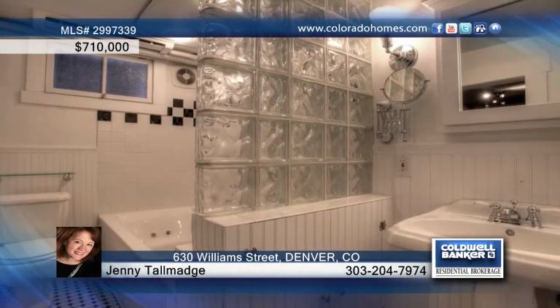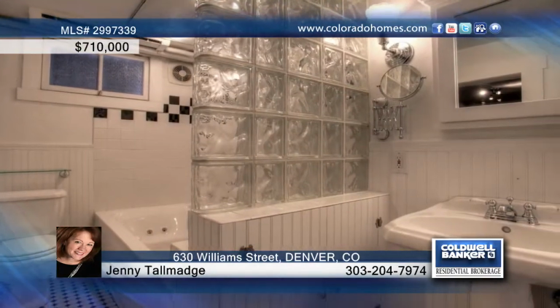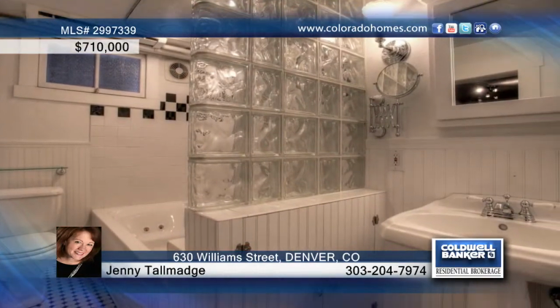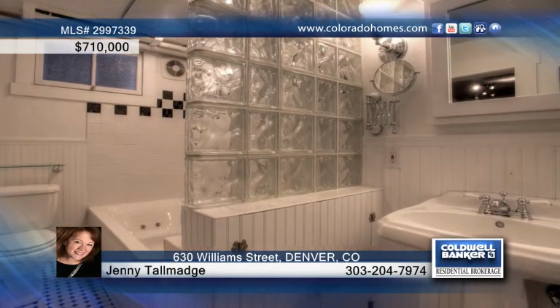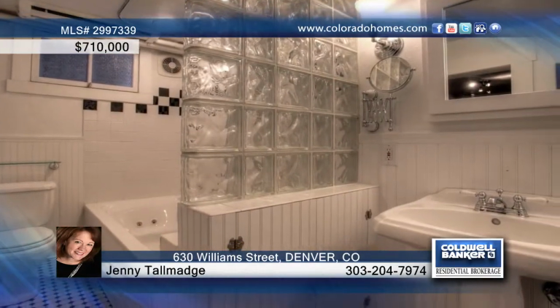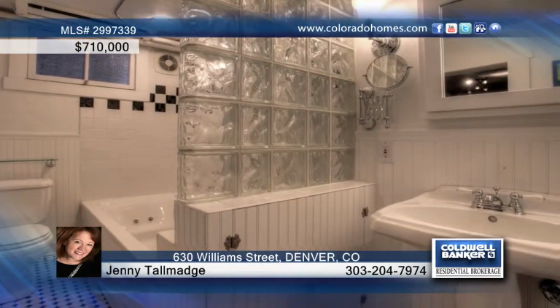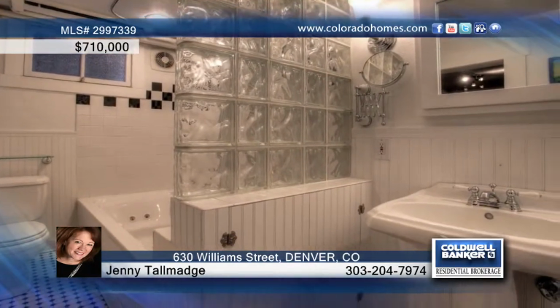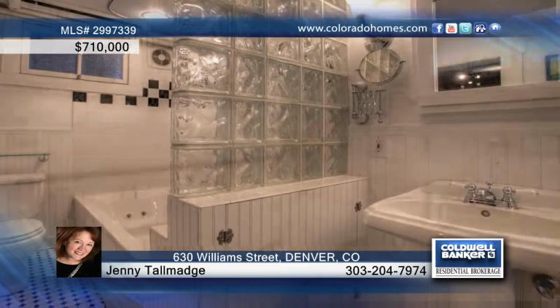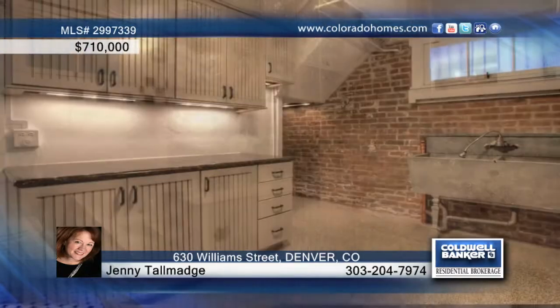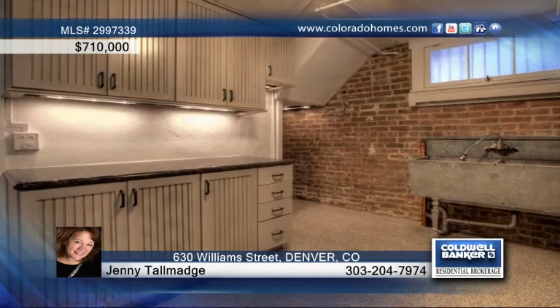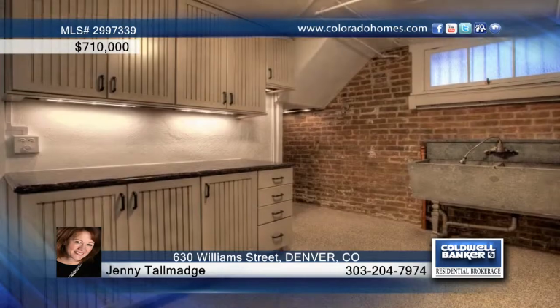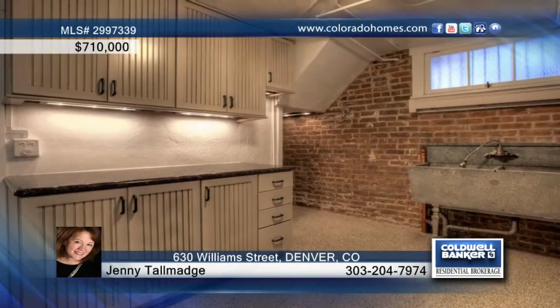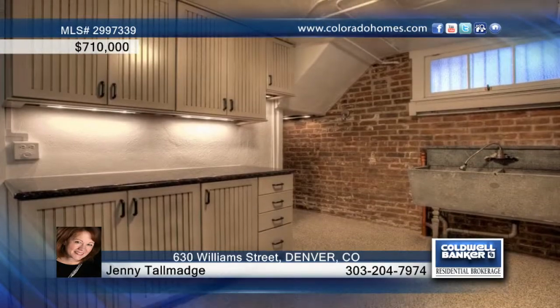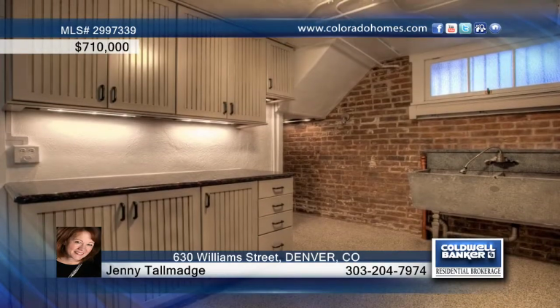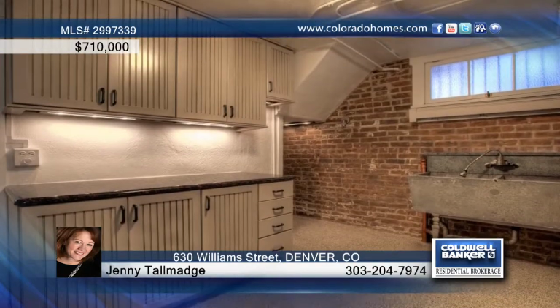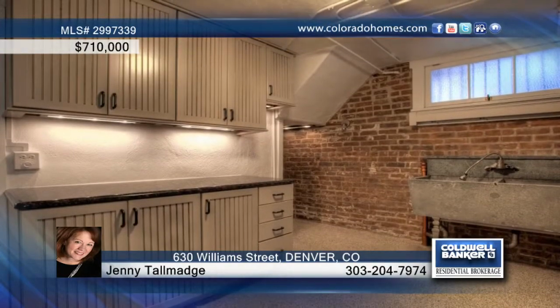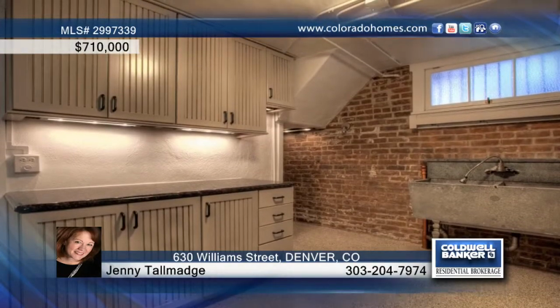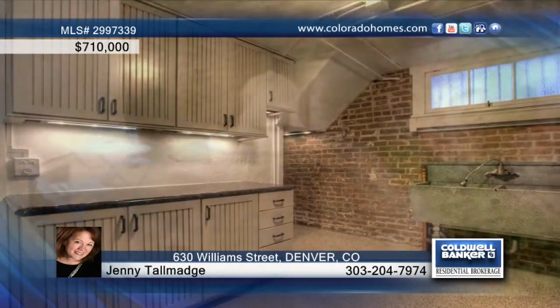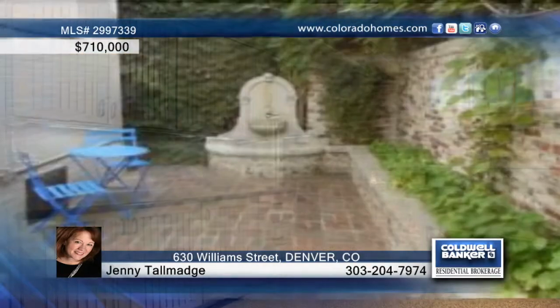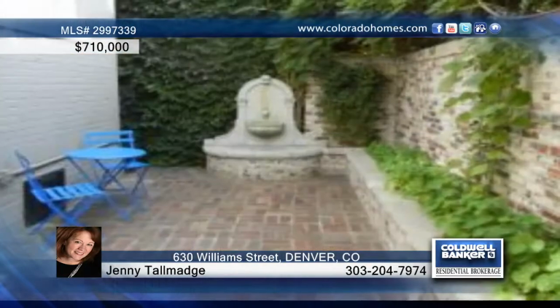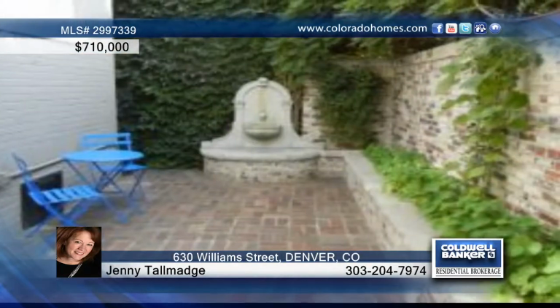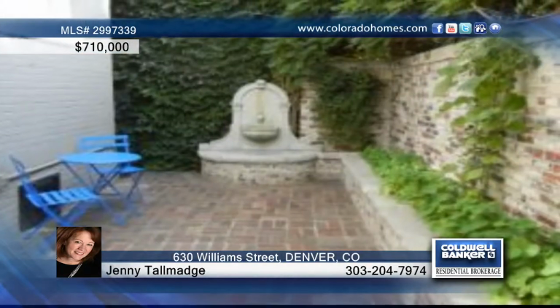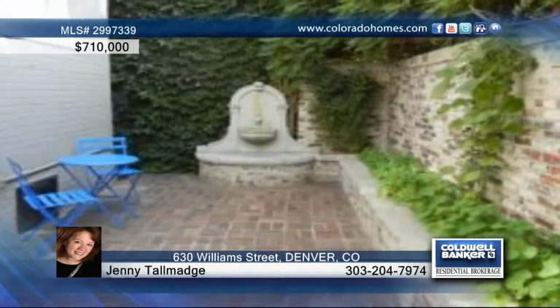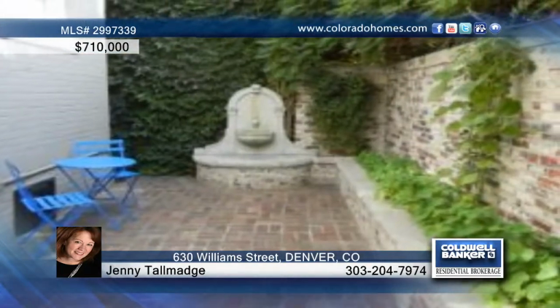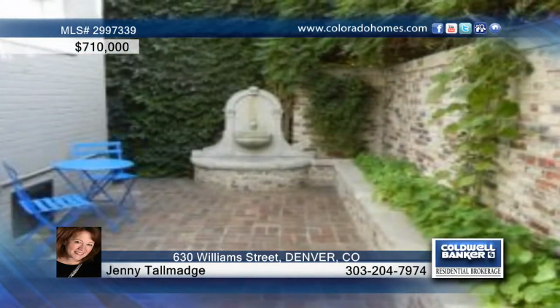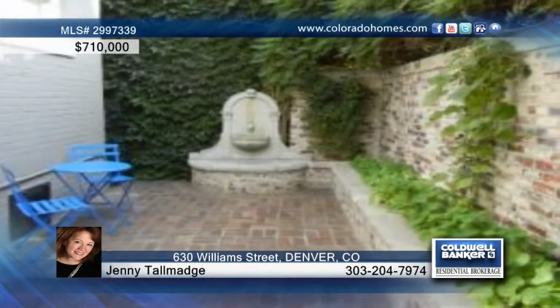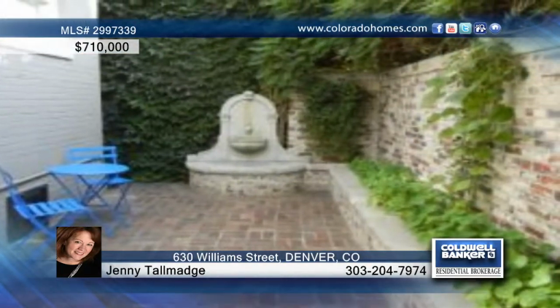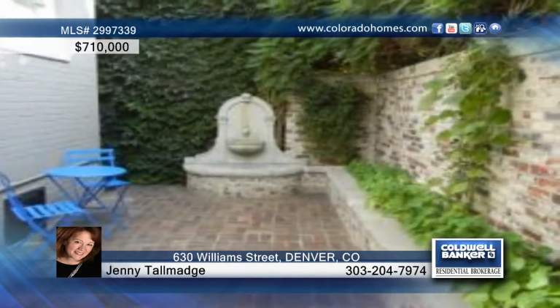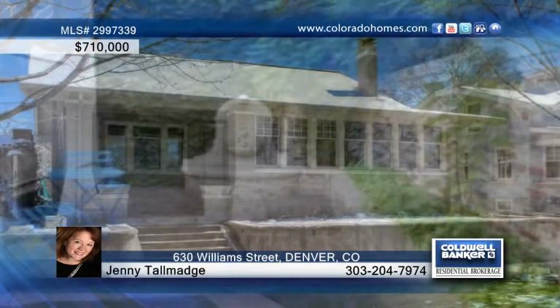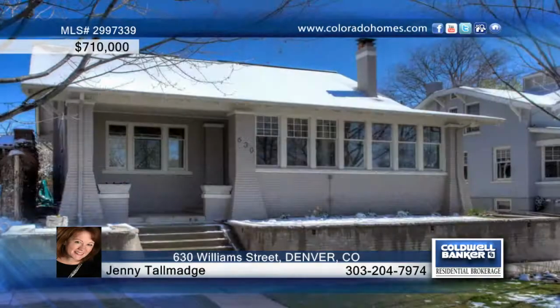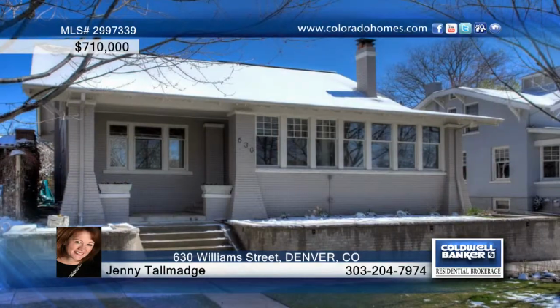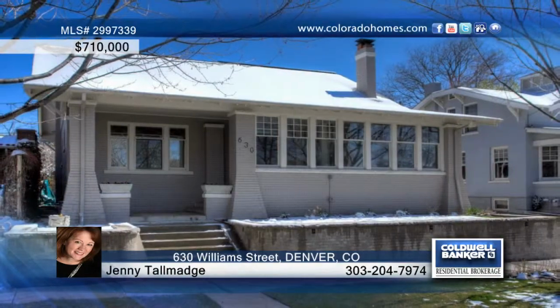At the end of your busy day, make your way to the private back patio with a fountain to rest and relax. Call Jenny Talmadge and make this home yours.